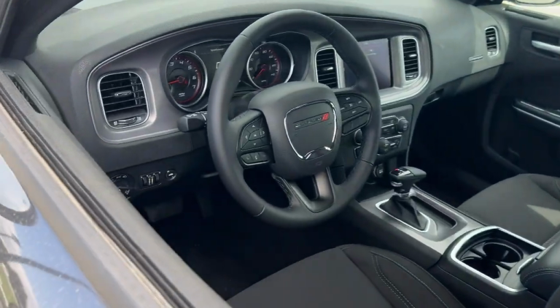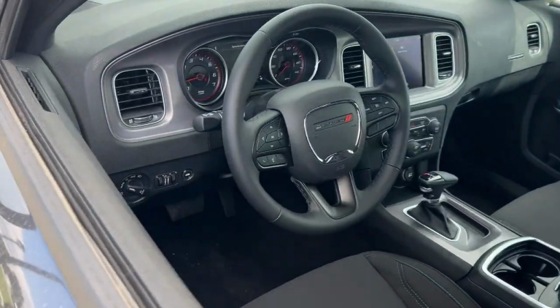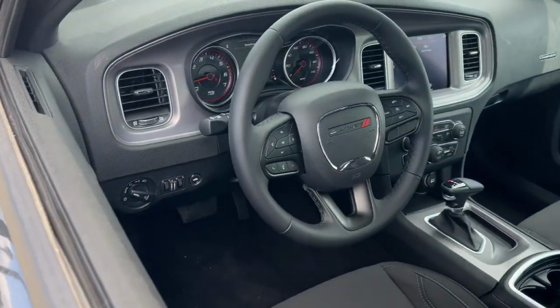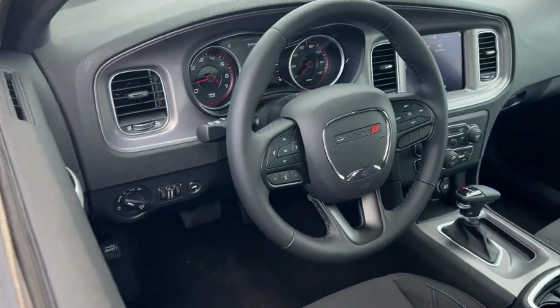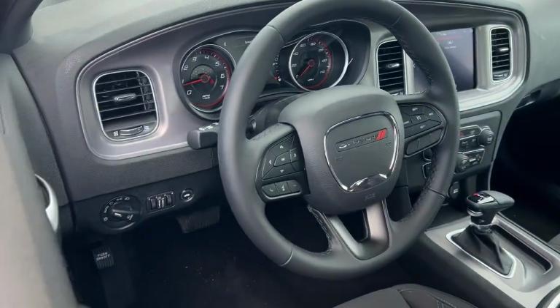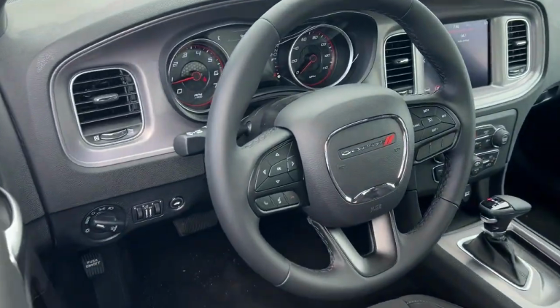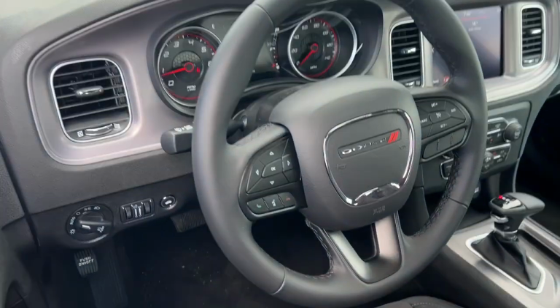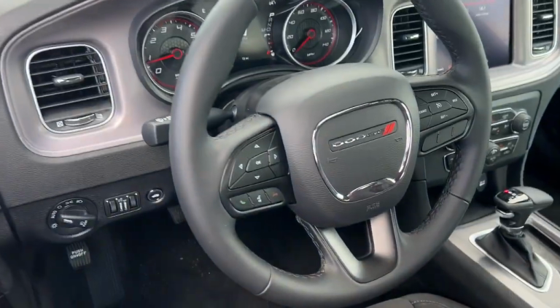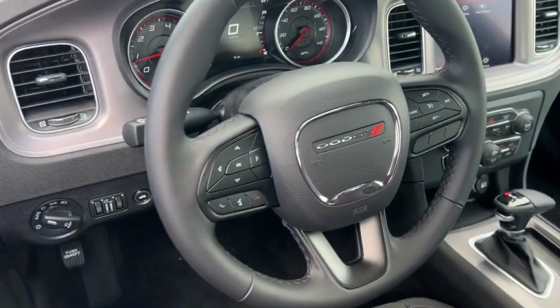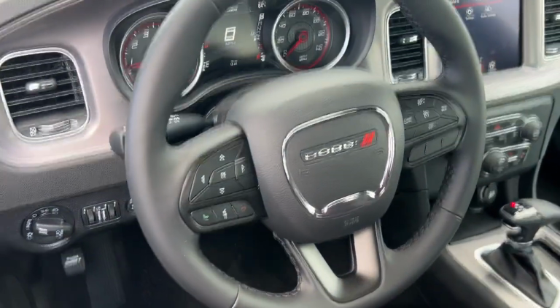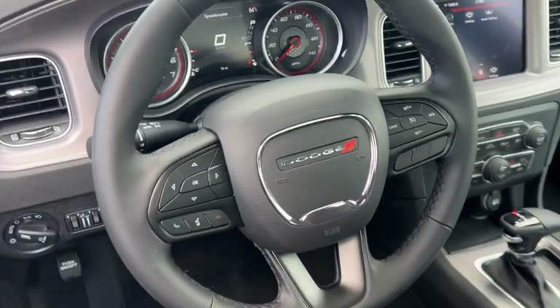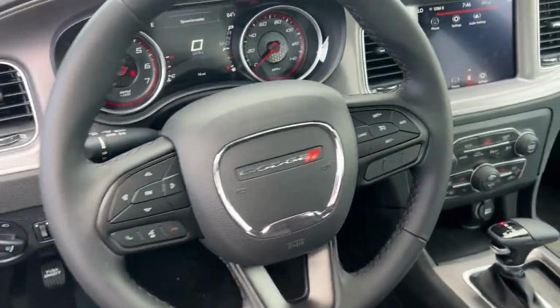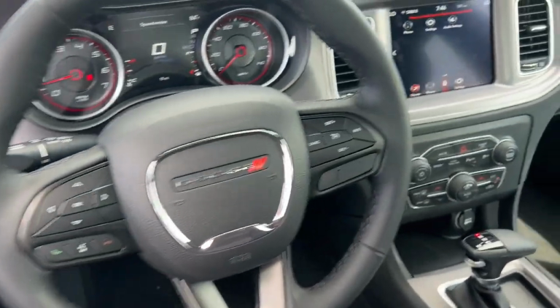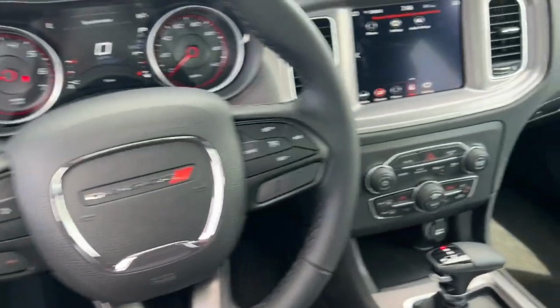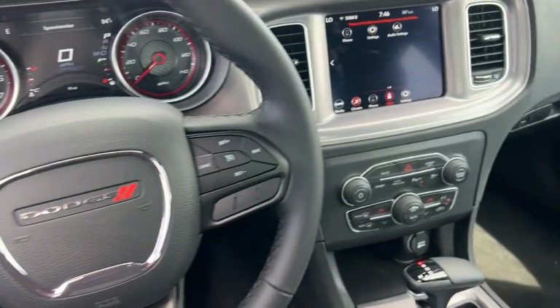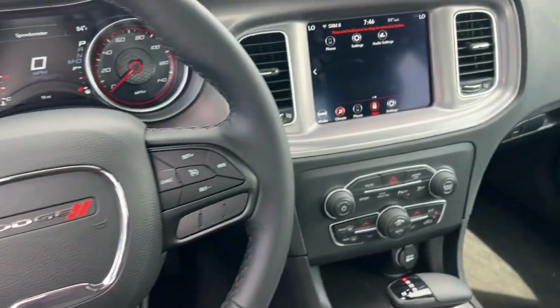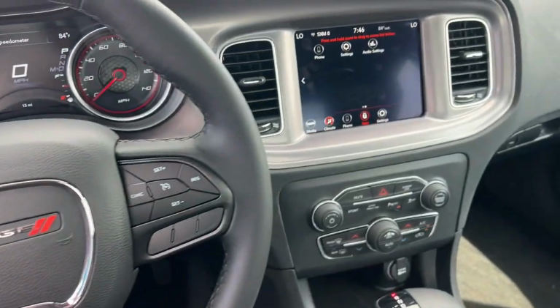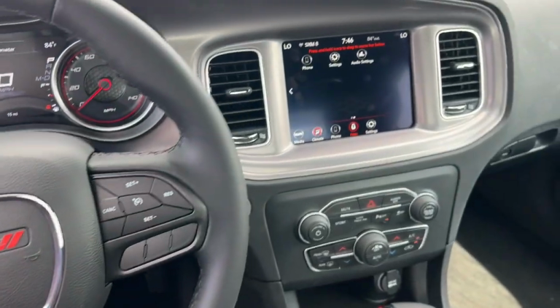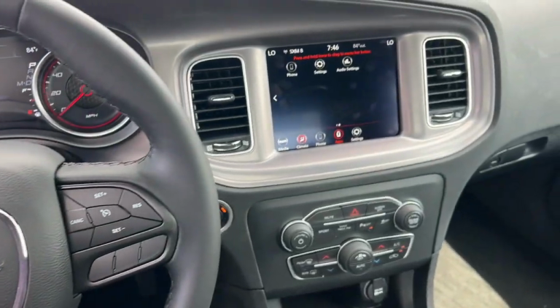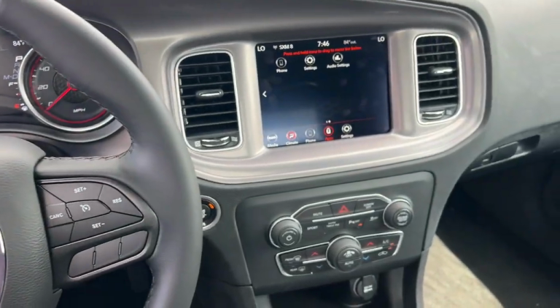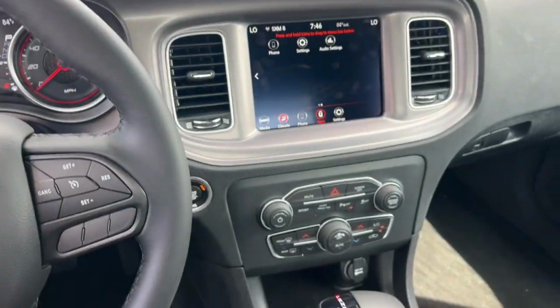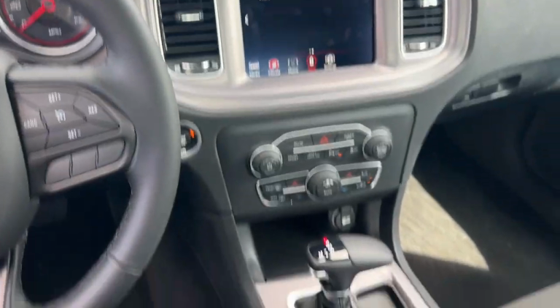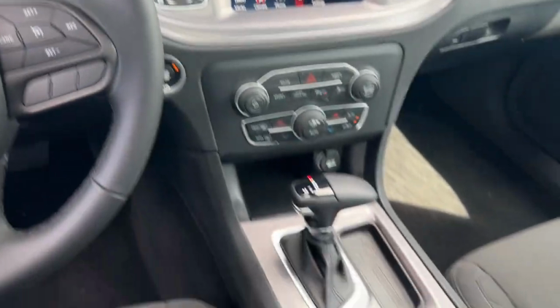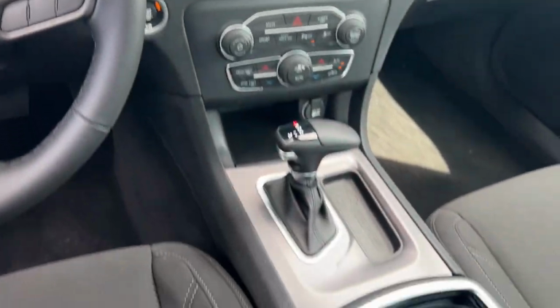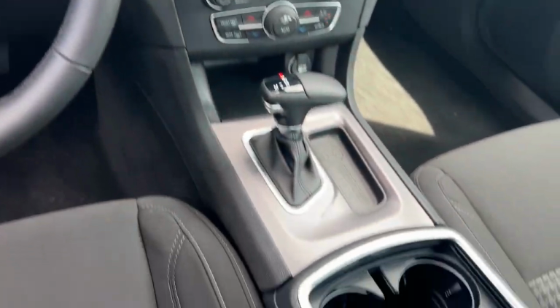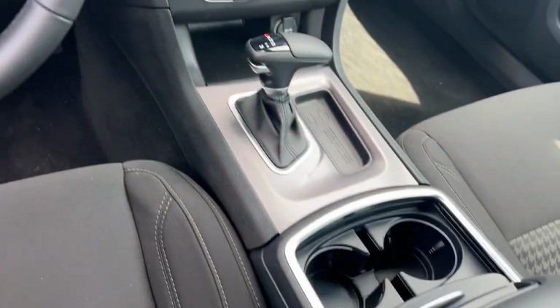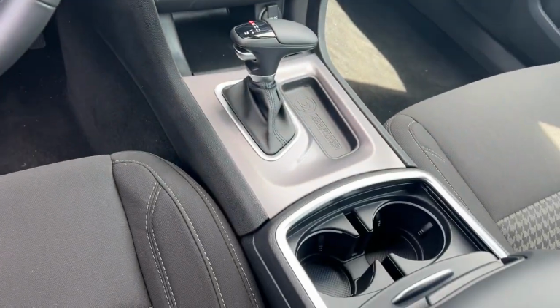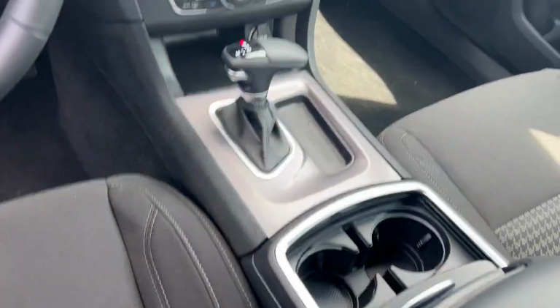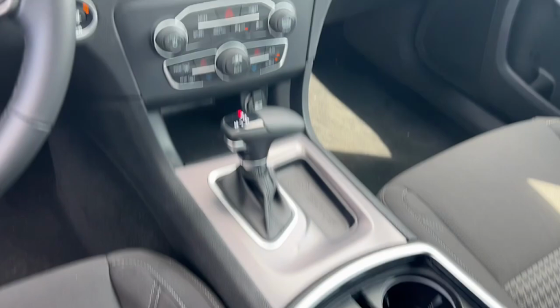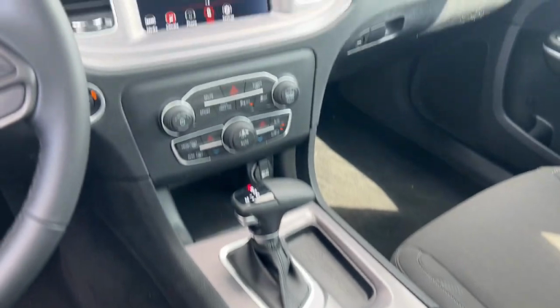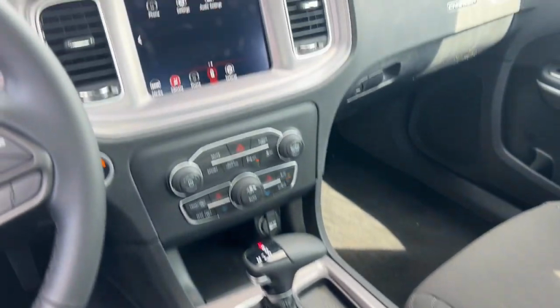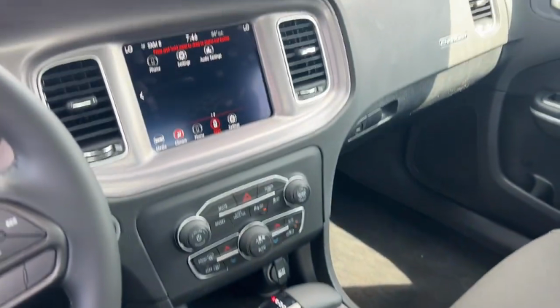Feel the exhilaration of raw muscle car power in the Charger. Come in for a test drive.